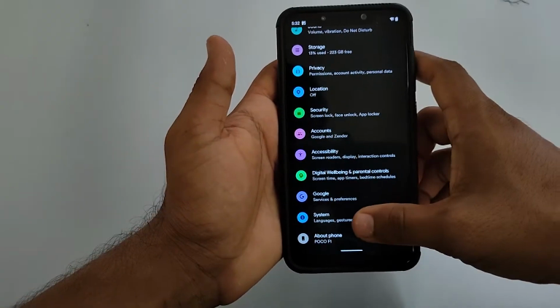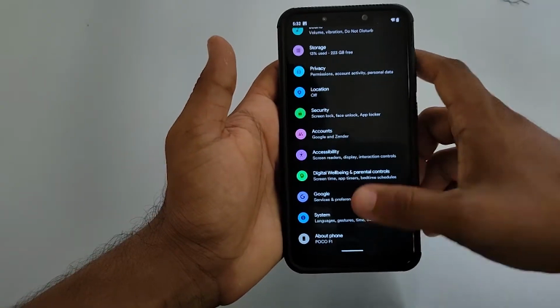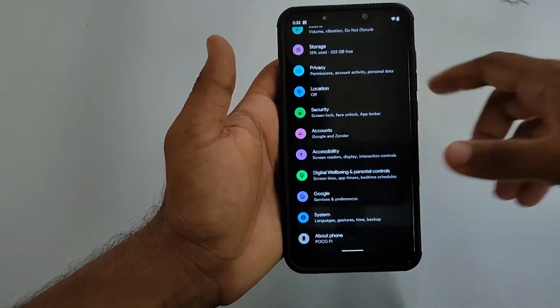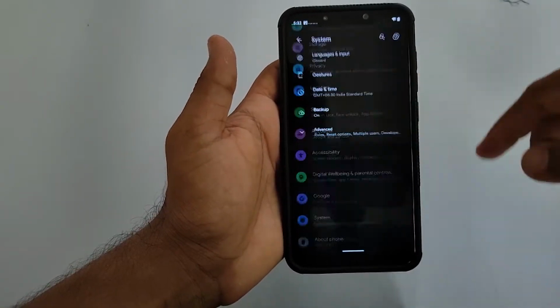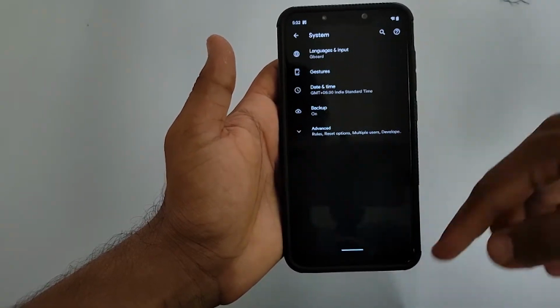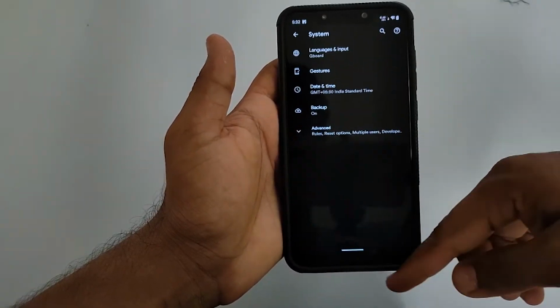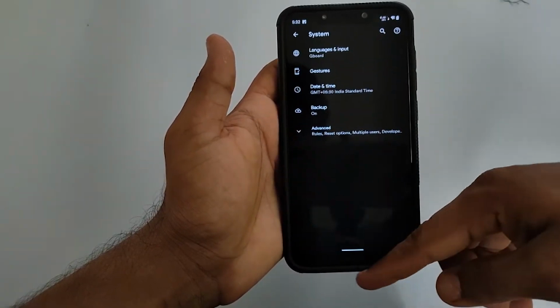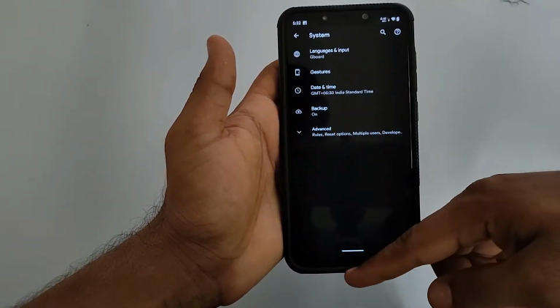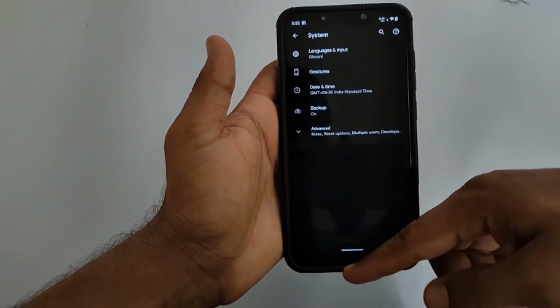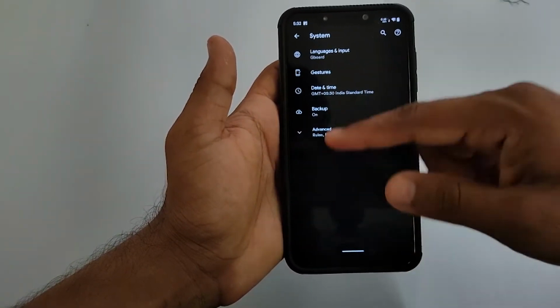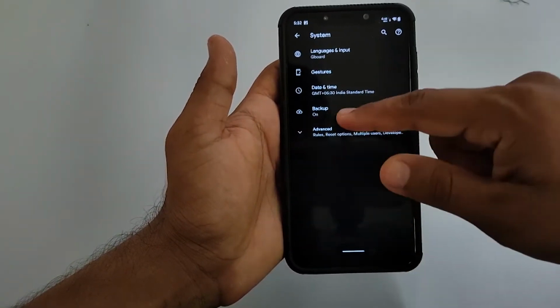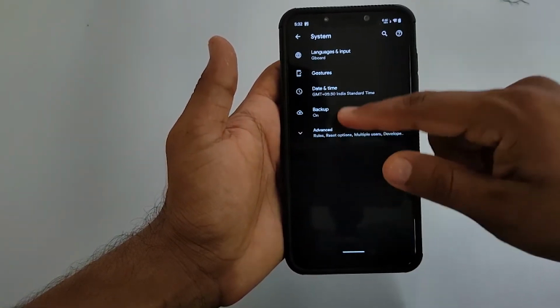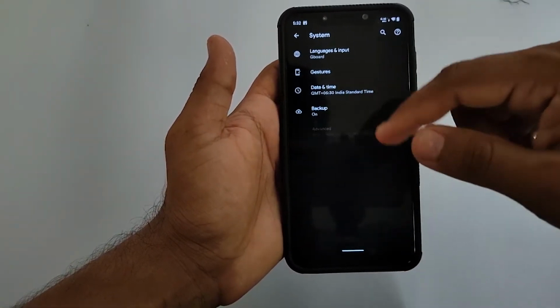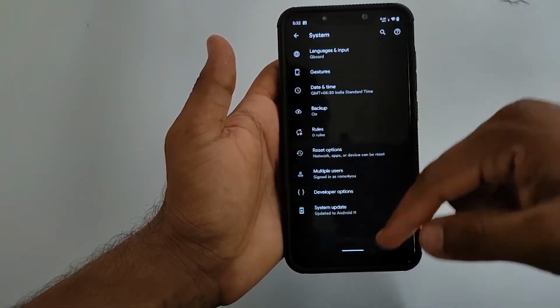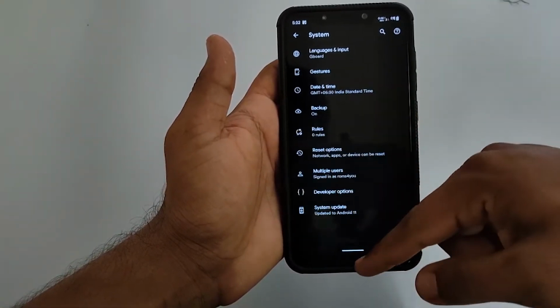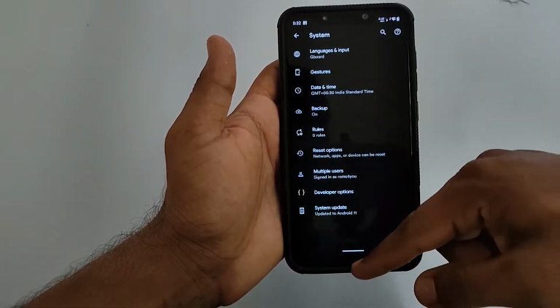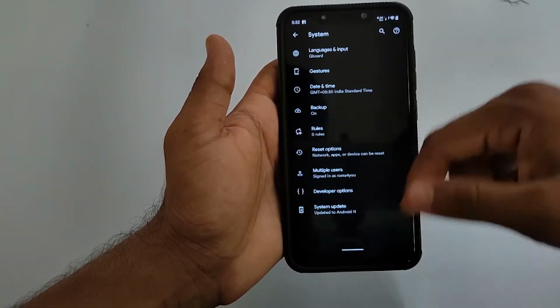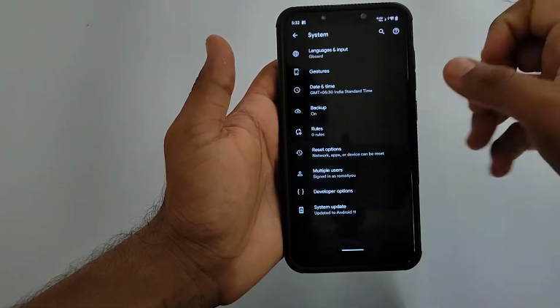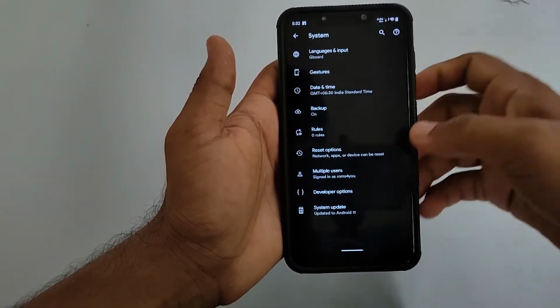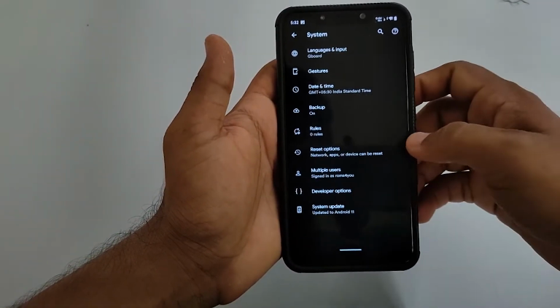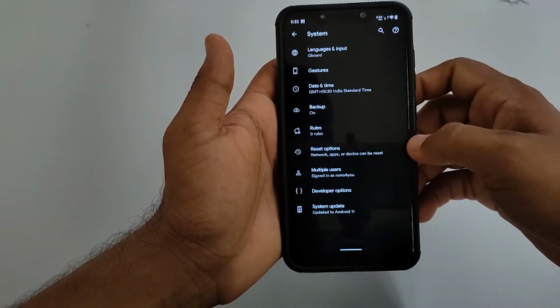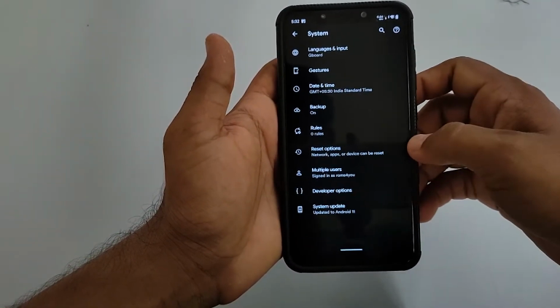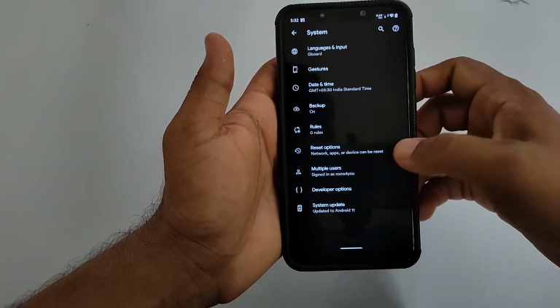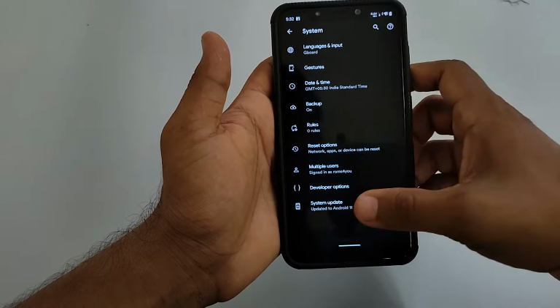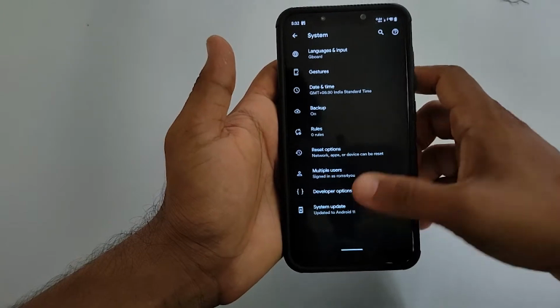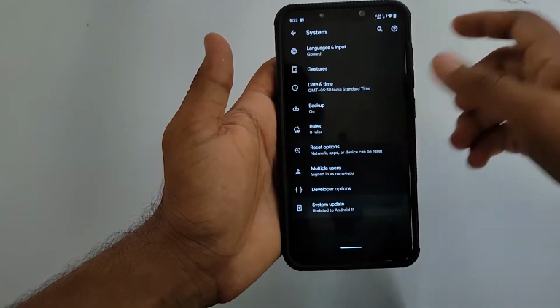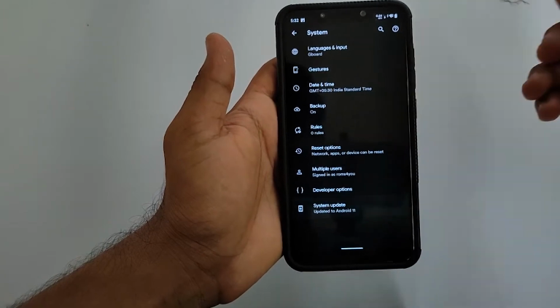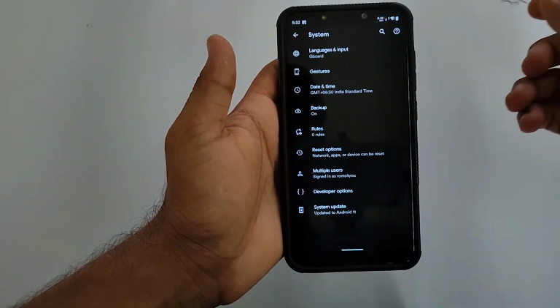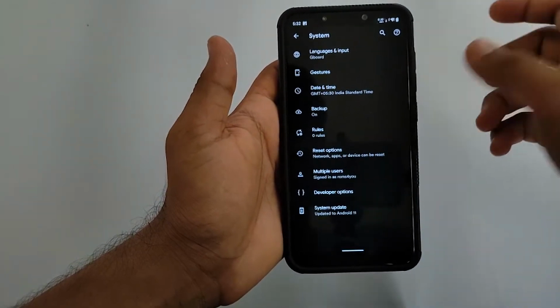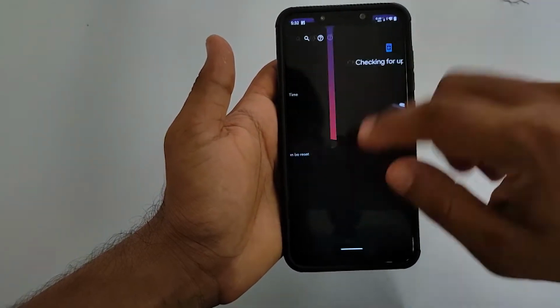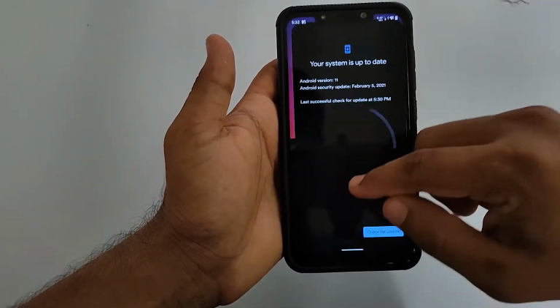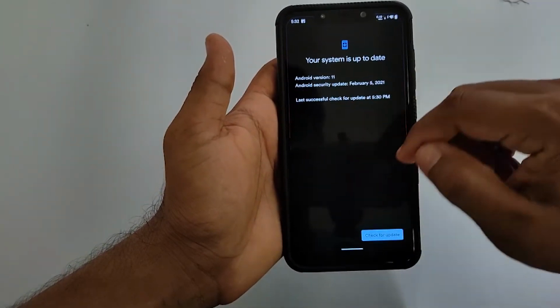When it comes to system, the ROM does support OTA security updates from Google.